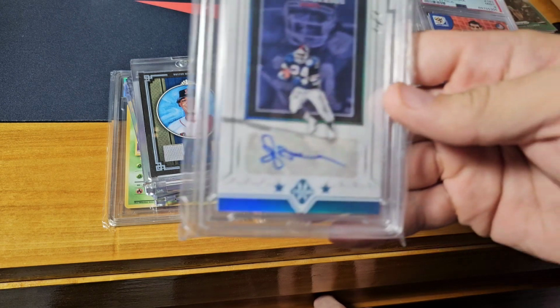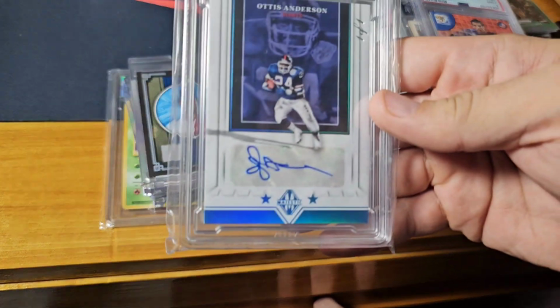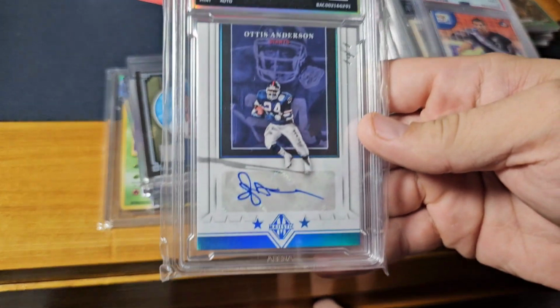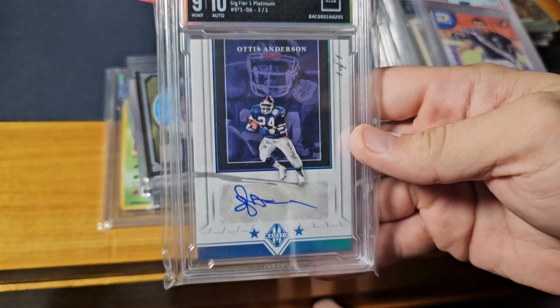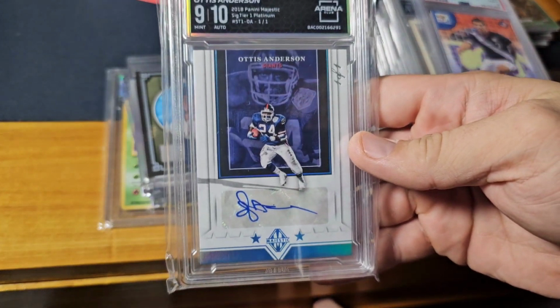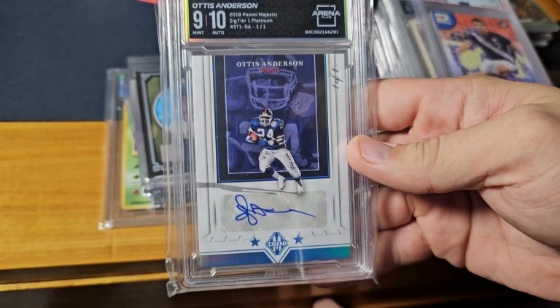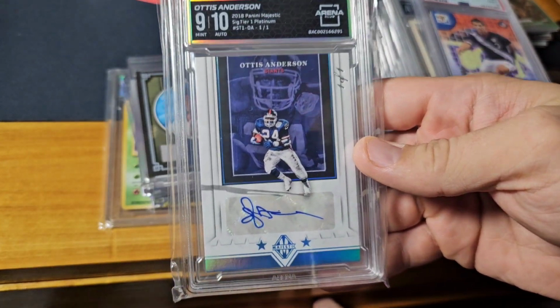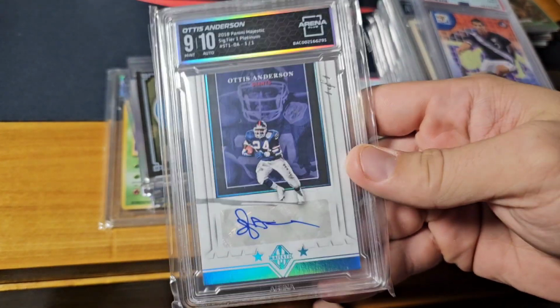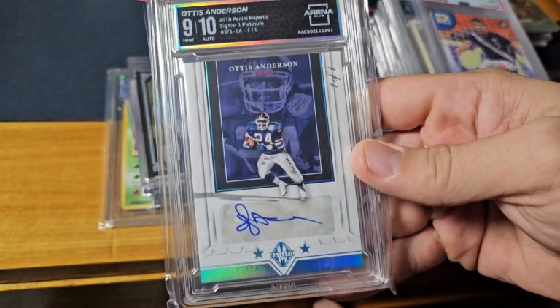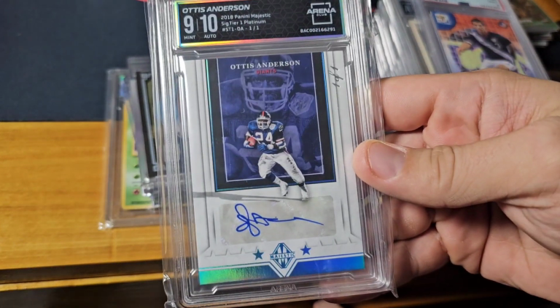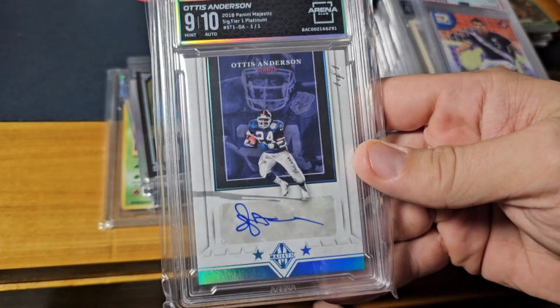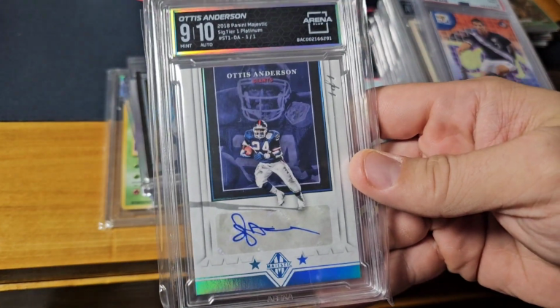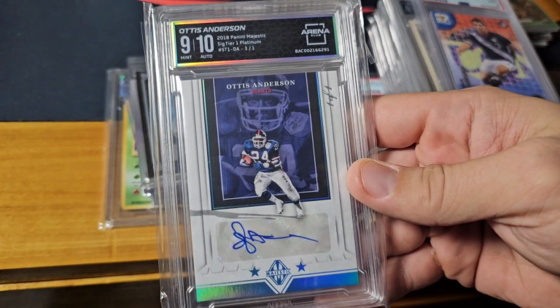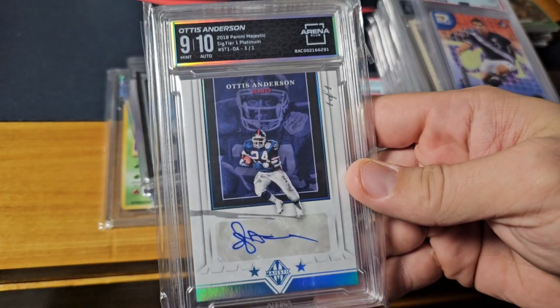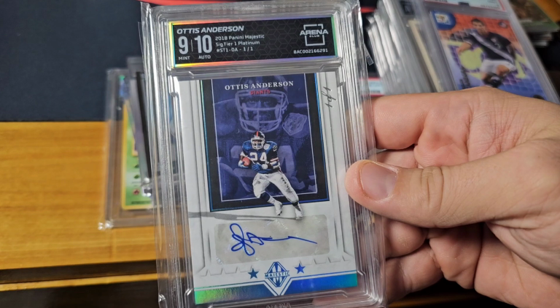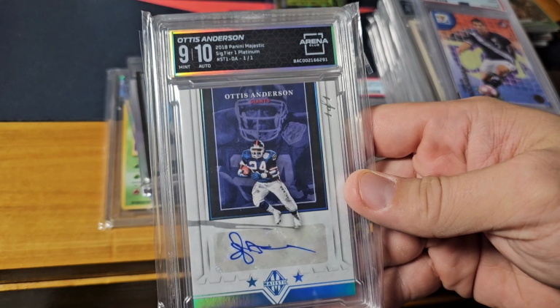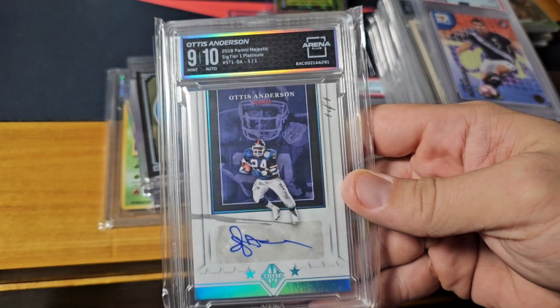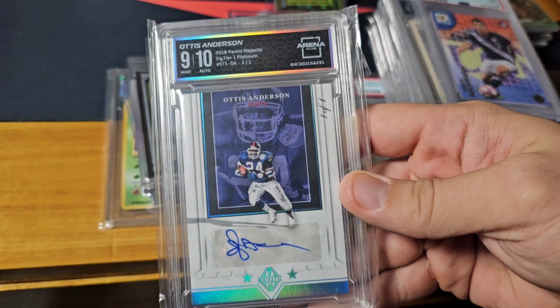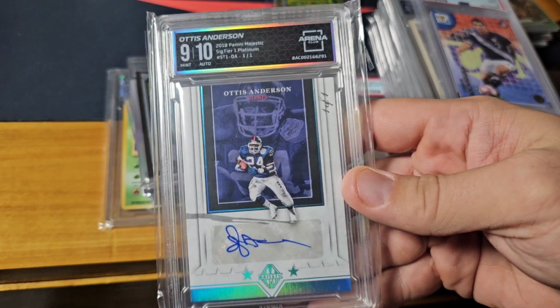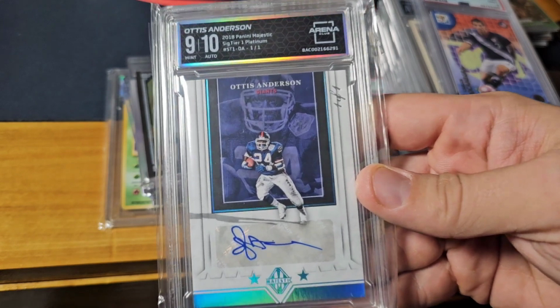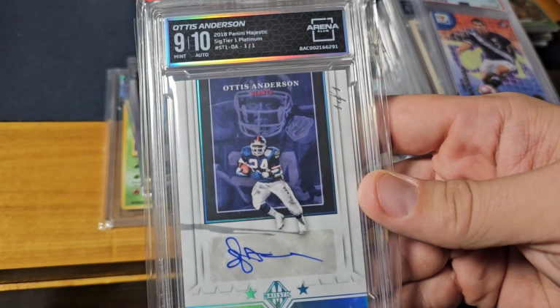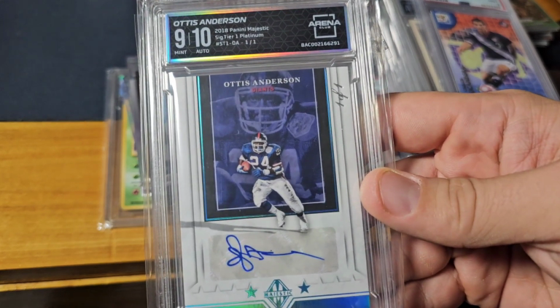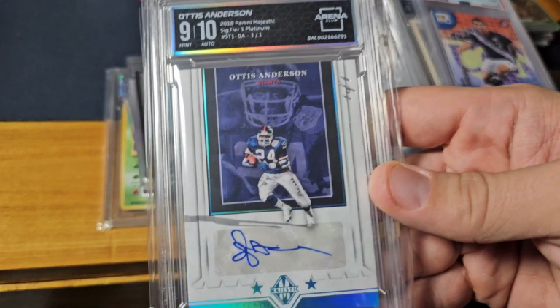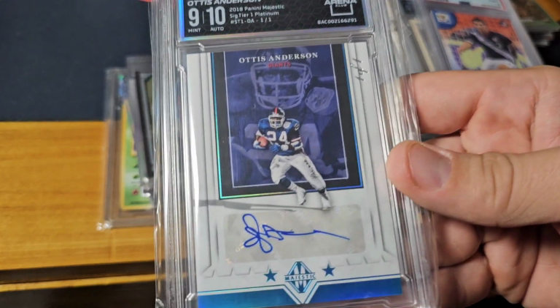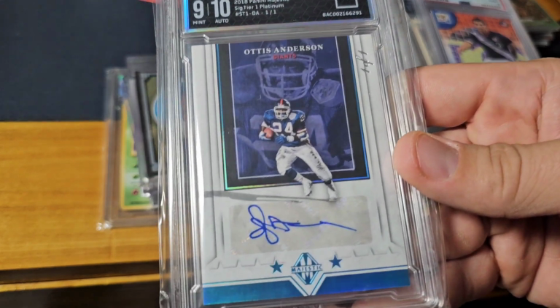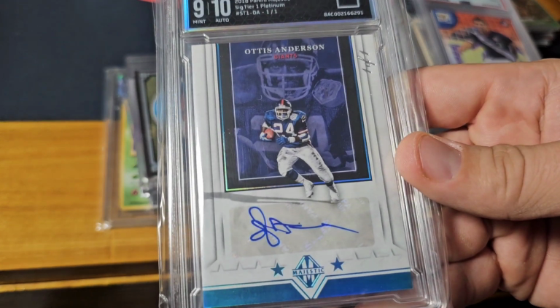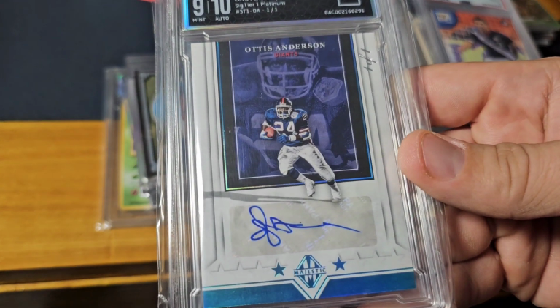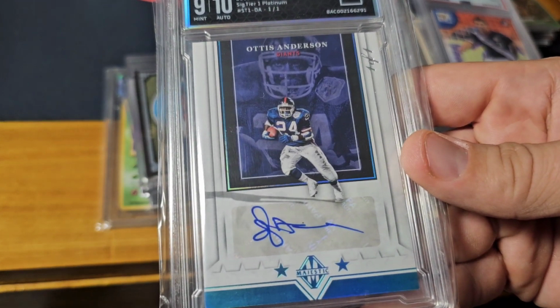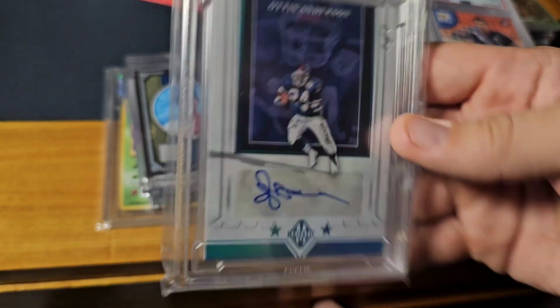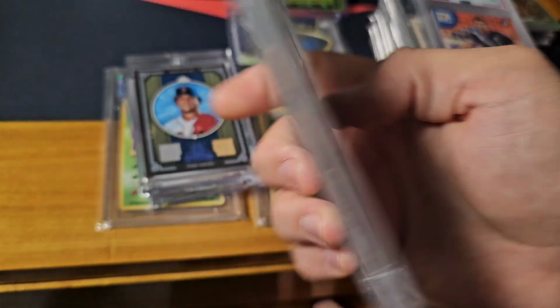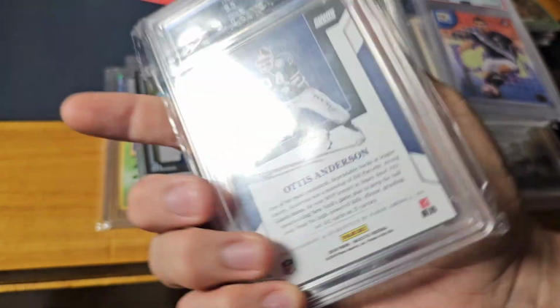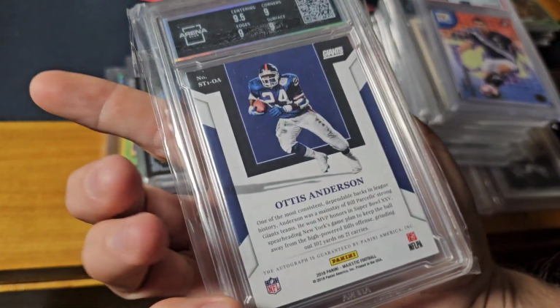This one I picked up on Arena Club — a 1/1 Otis Anderson auto from Majestic.